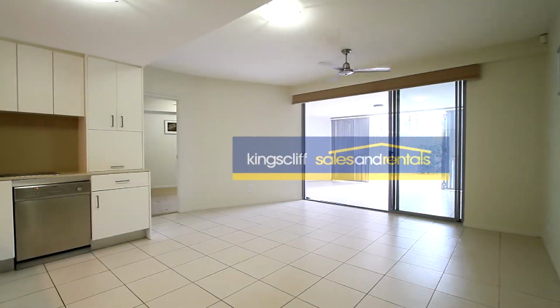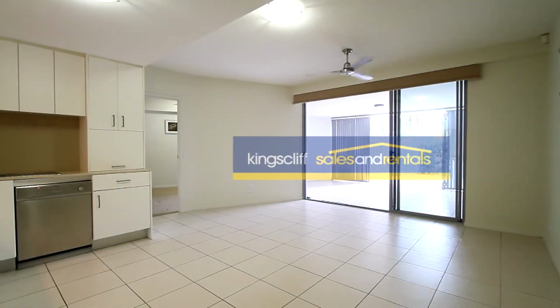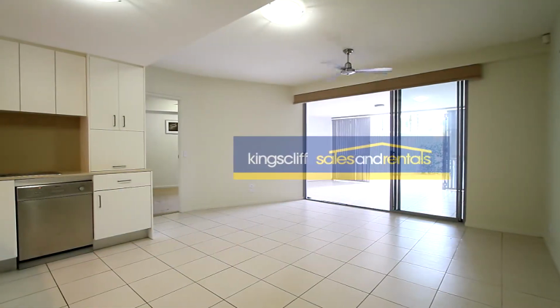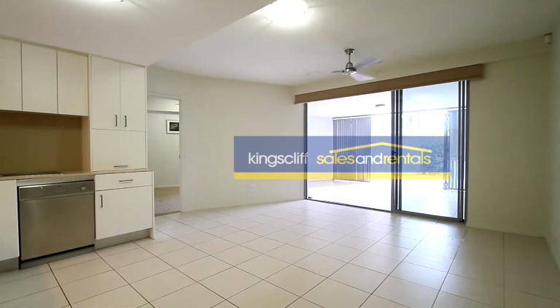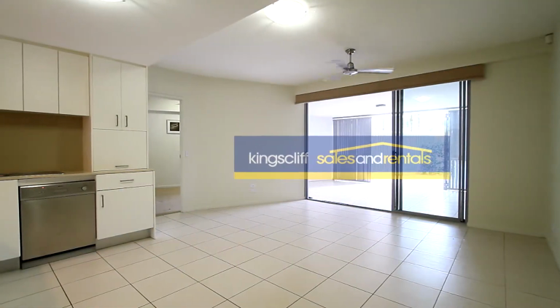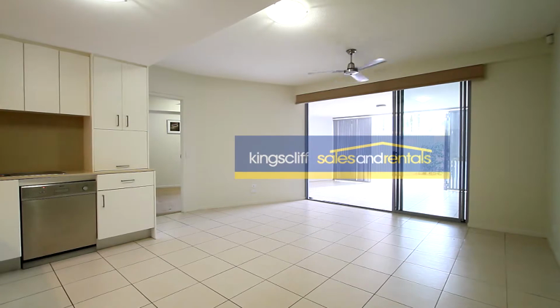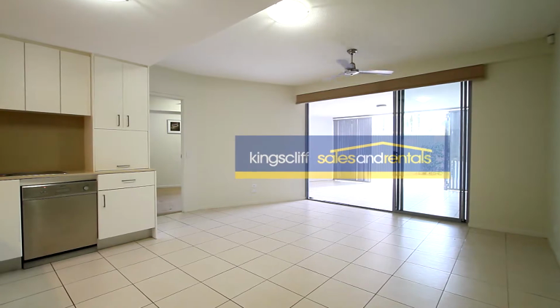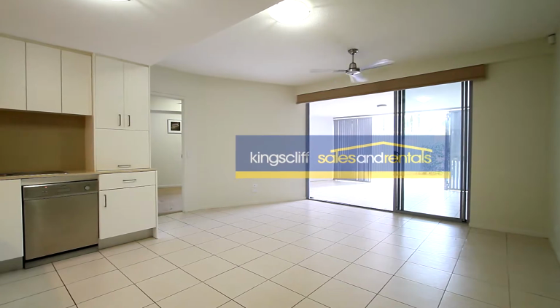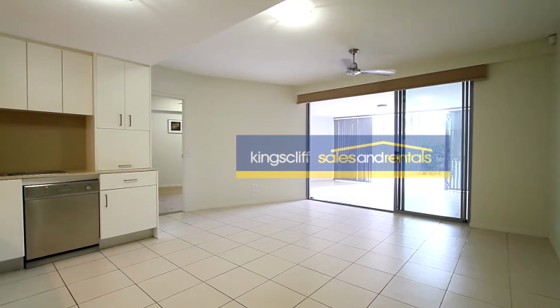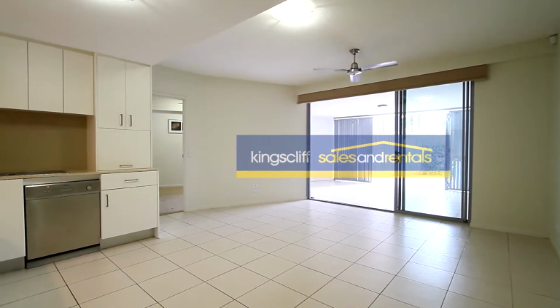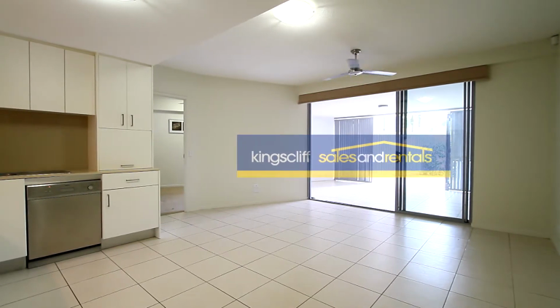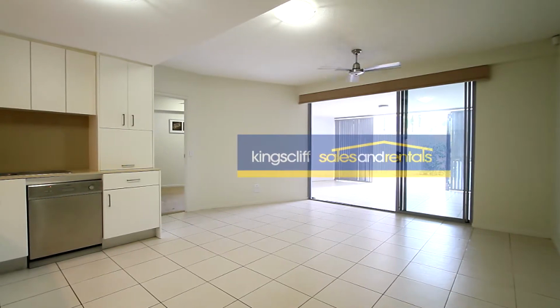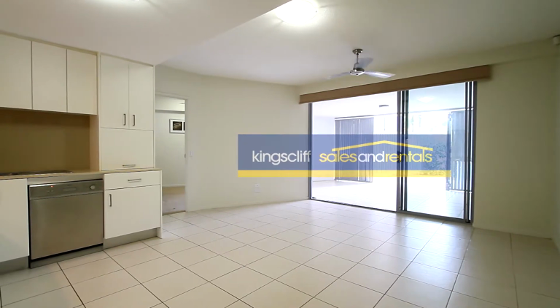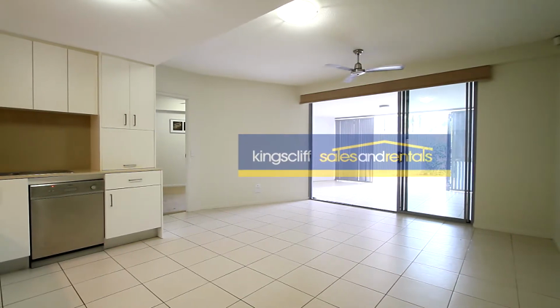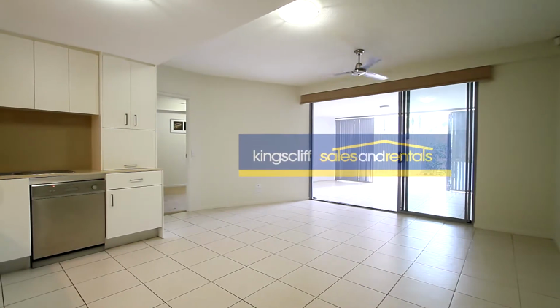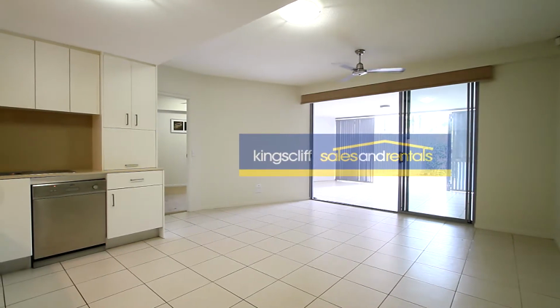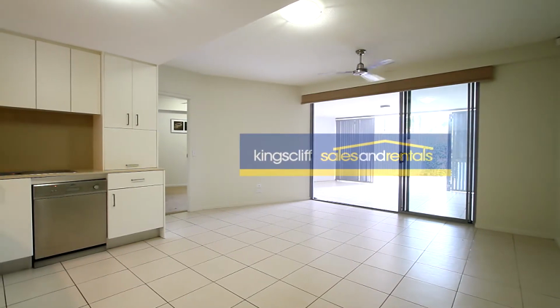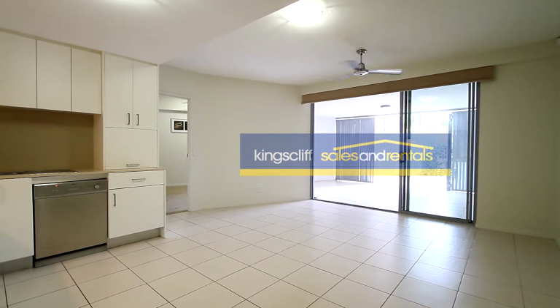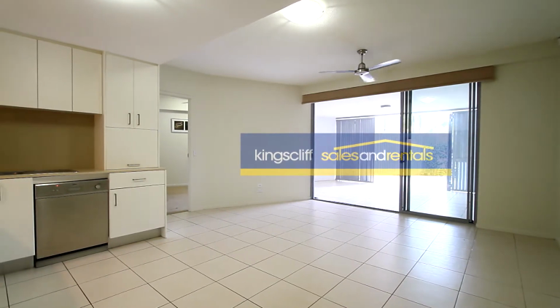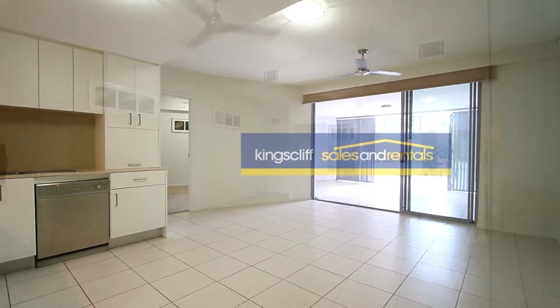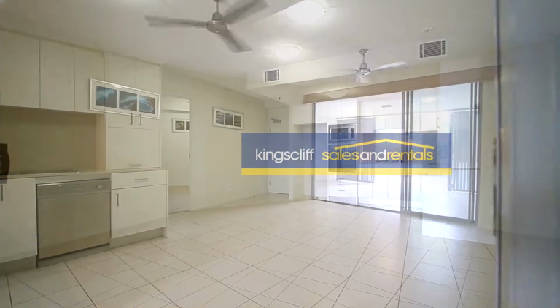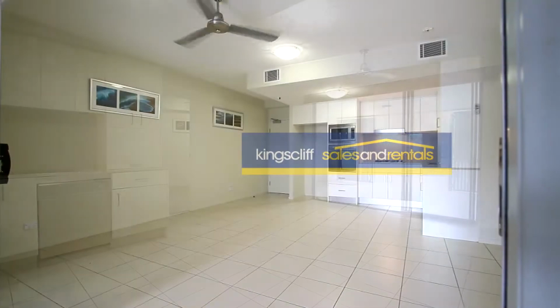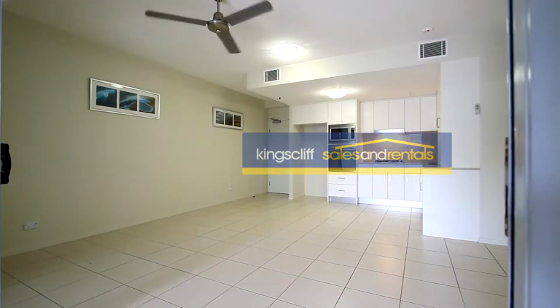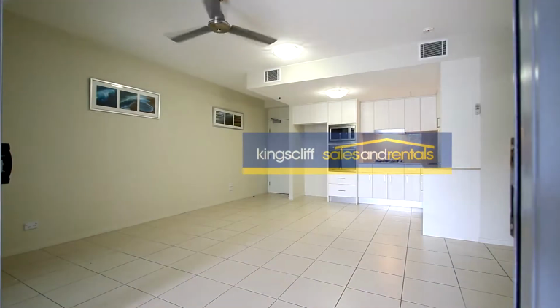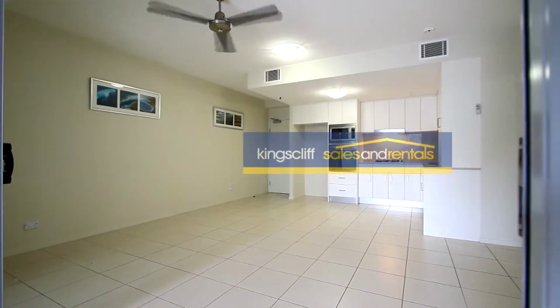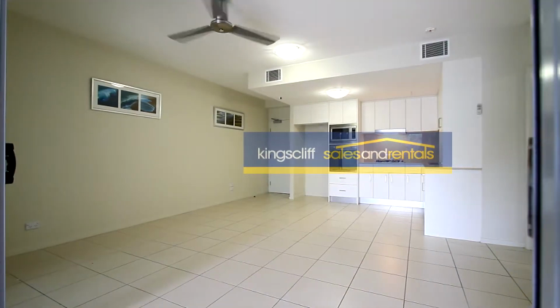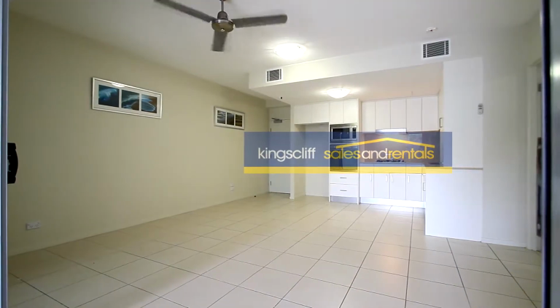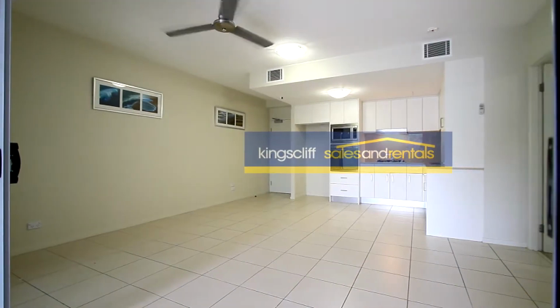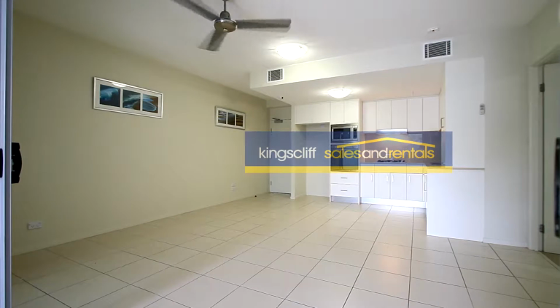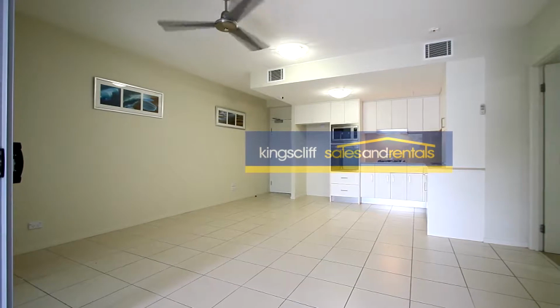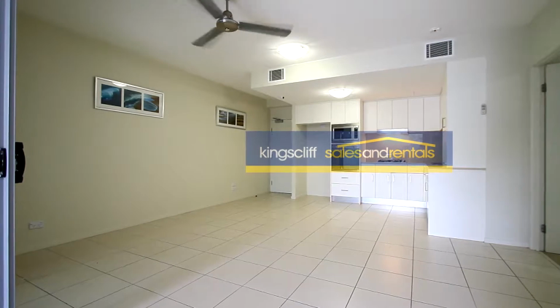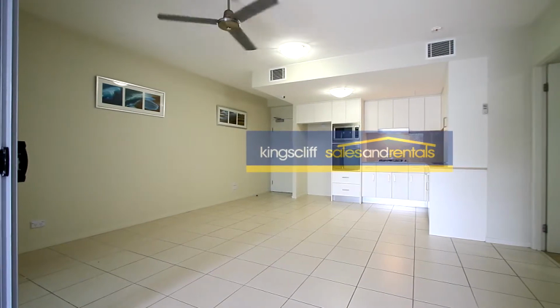As we step inside the property, you can see there's tile in the living room — it's got a ceiling fan and a lounge, and also ducted air conditioning throughout.